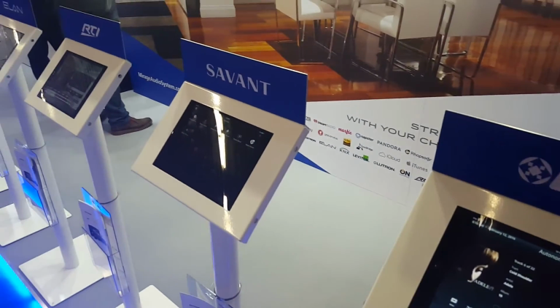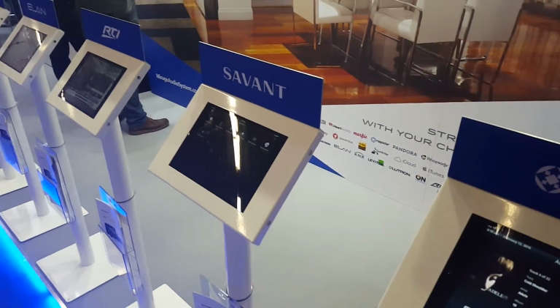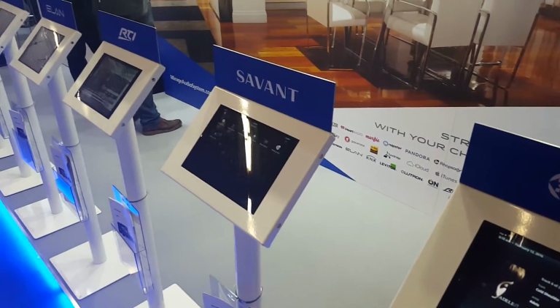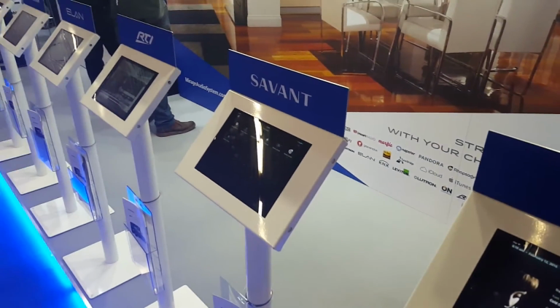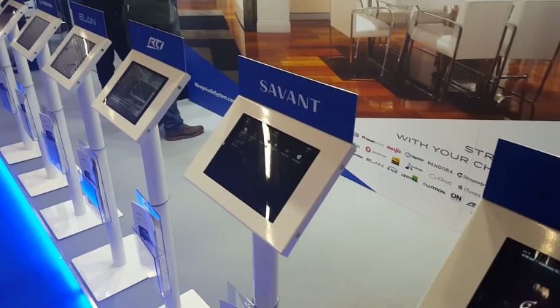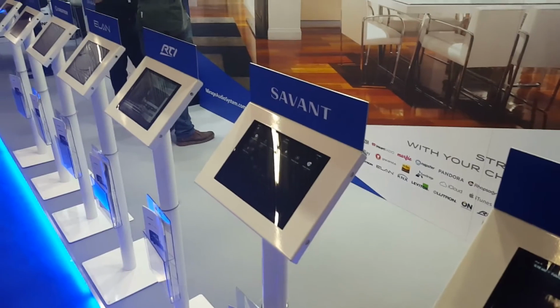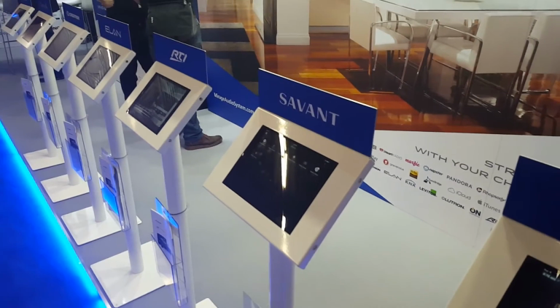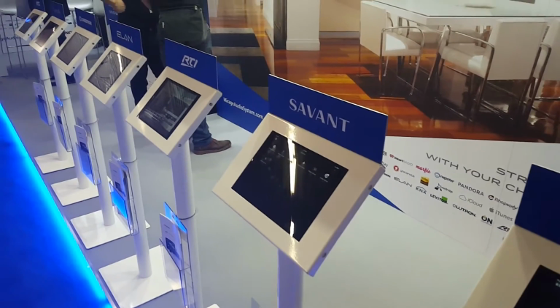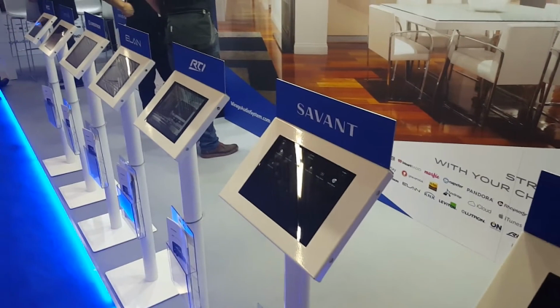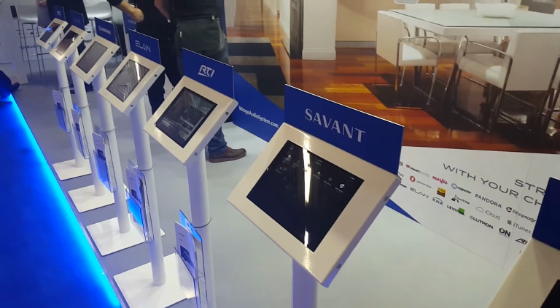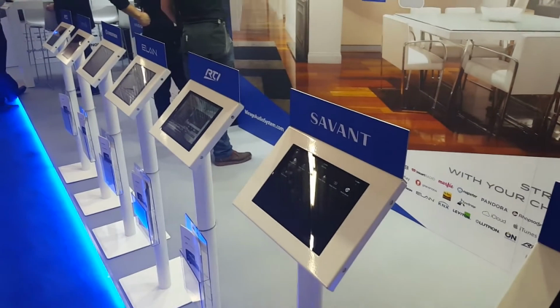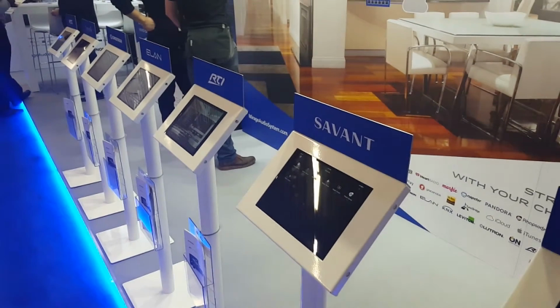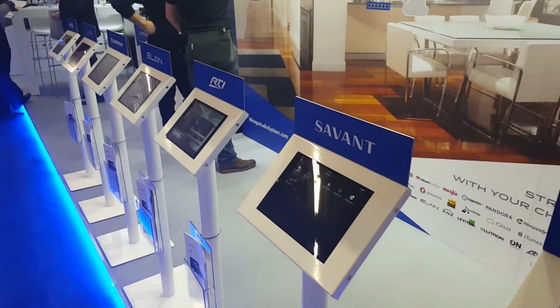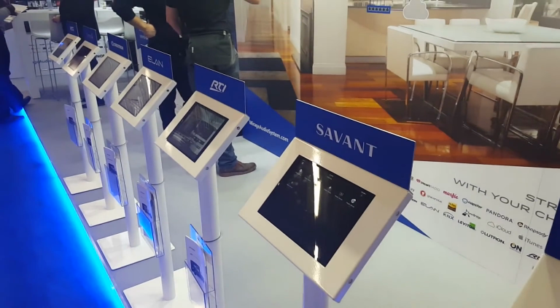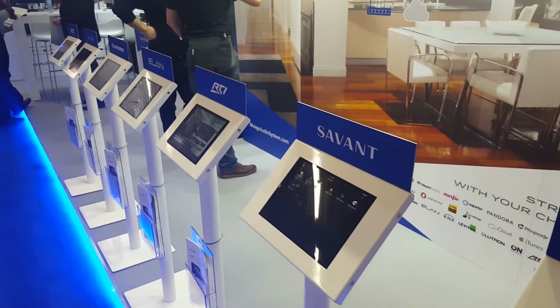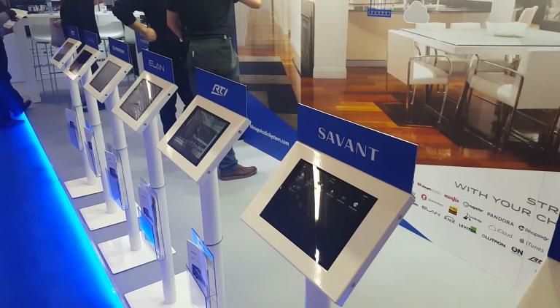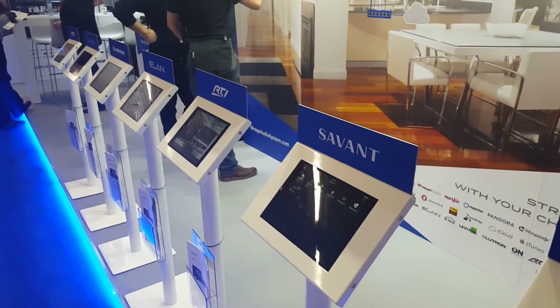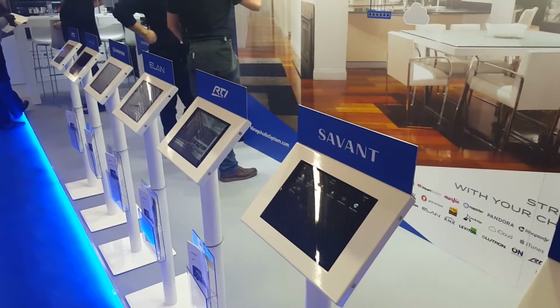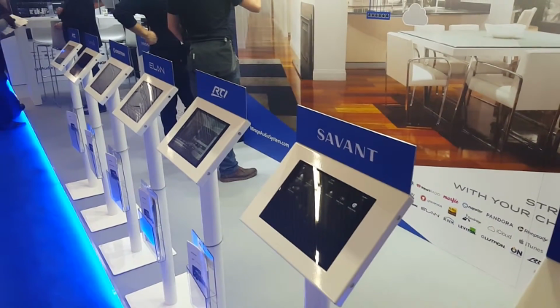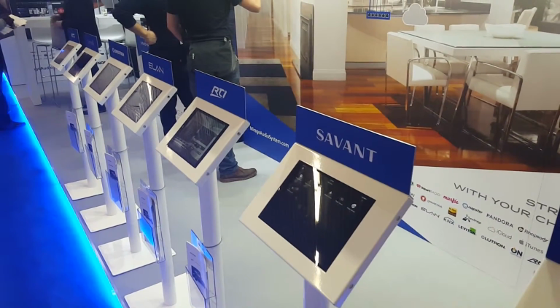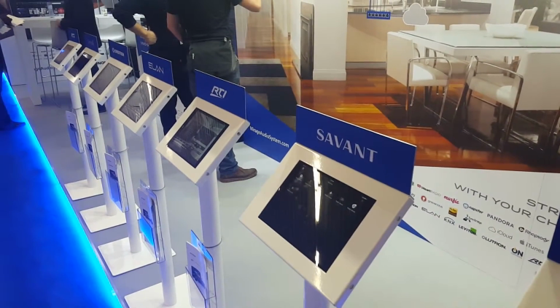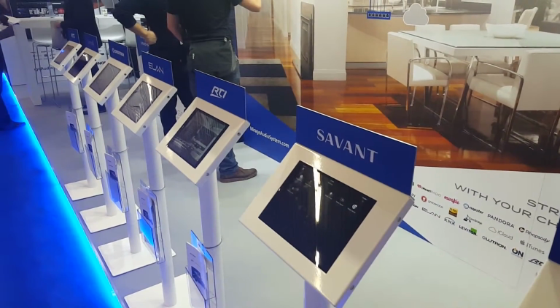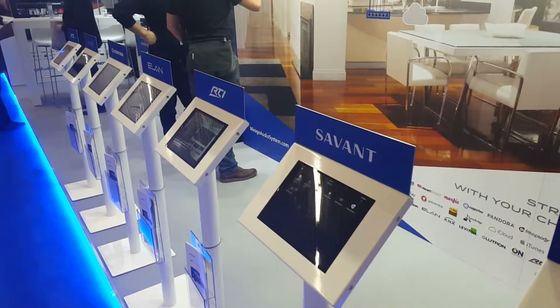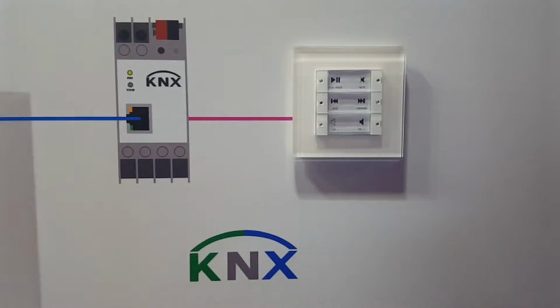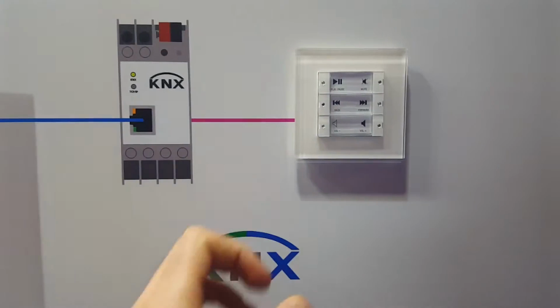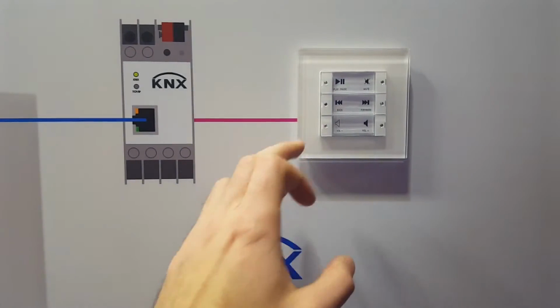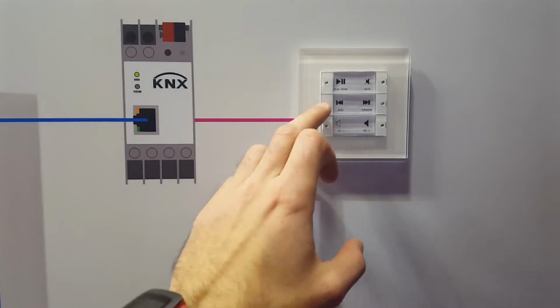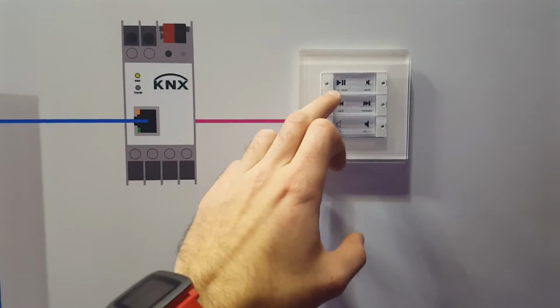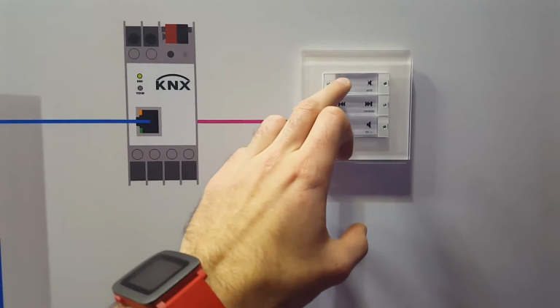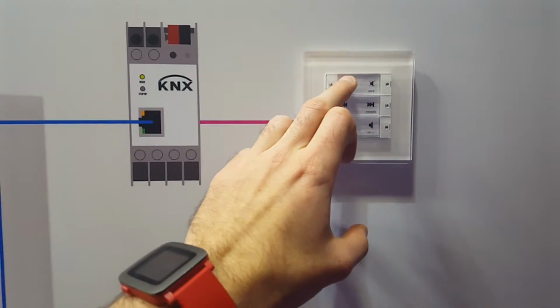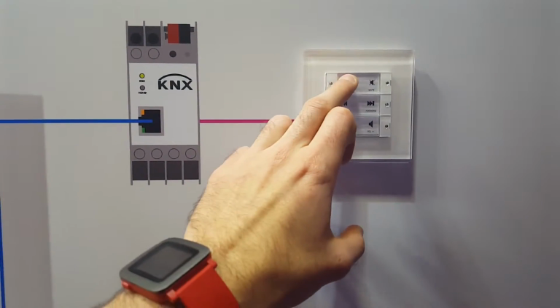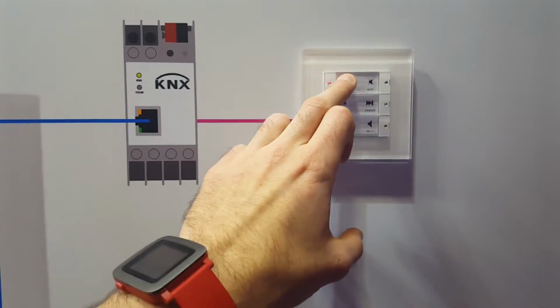If you're interested in this product then contact us at info@smartlifeav.com.